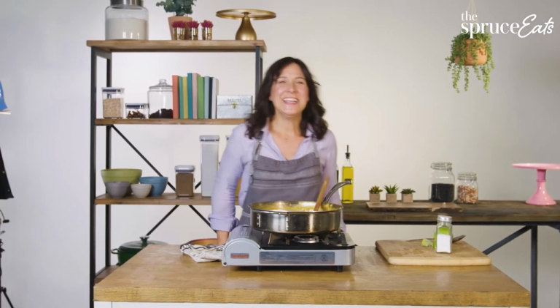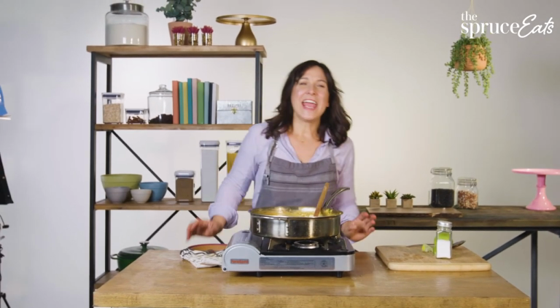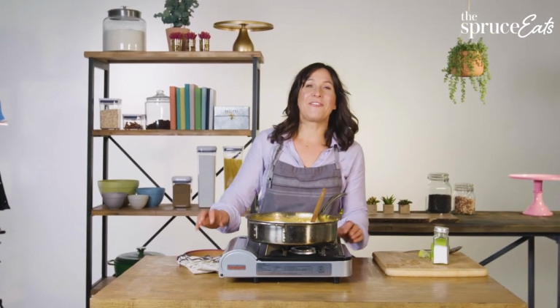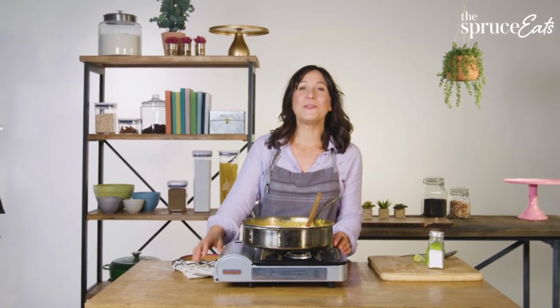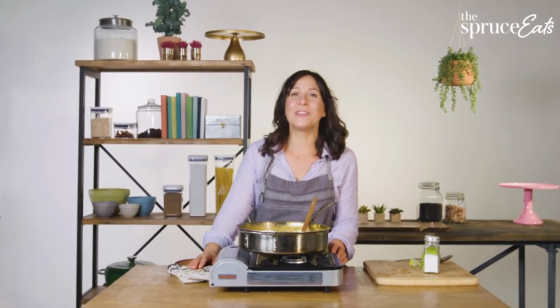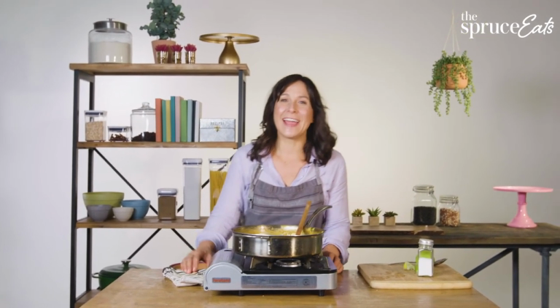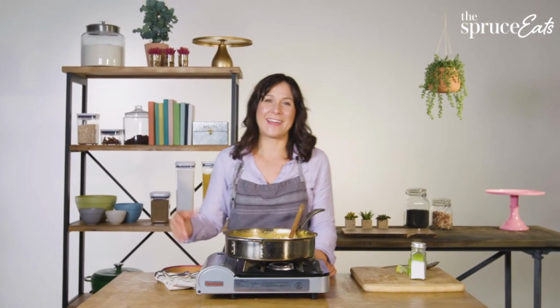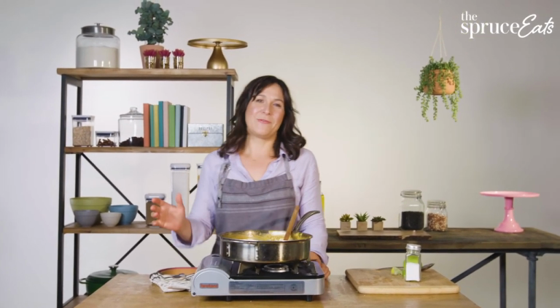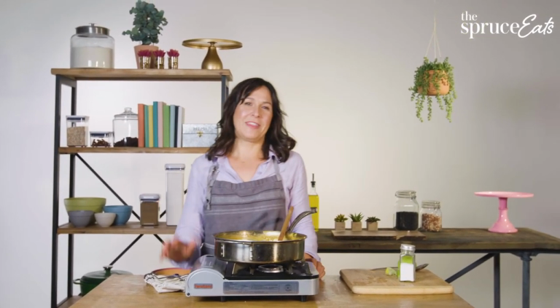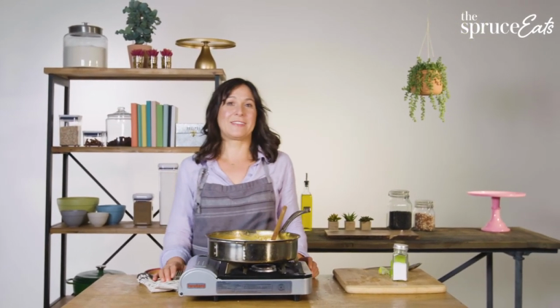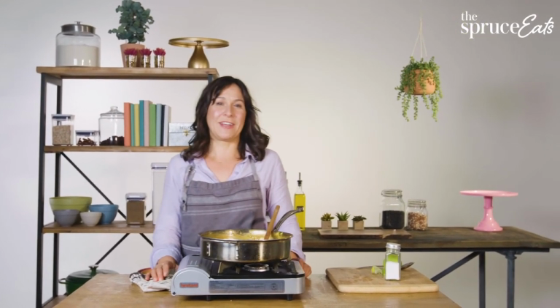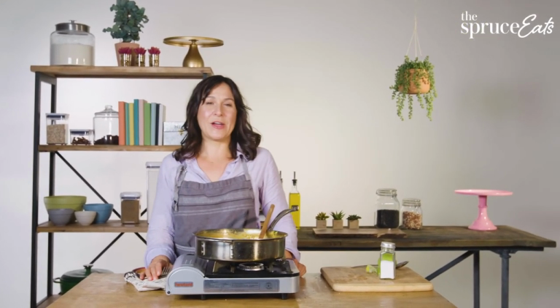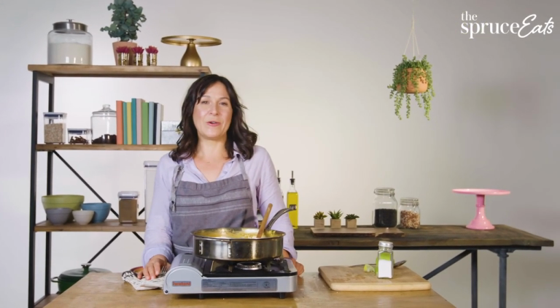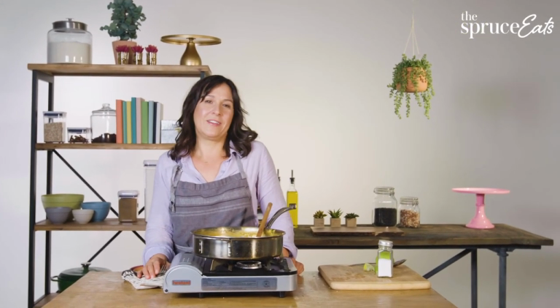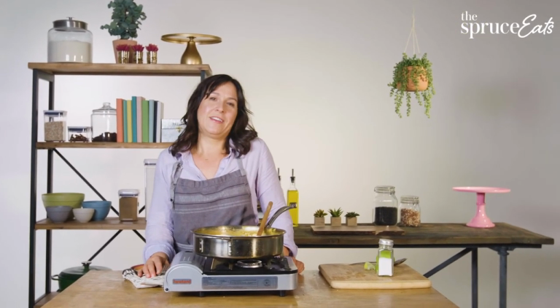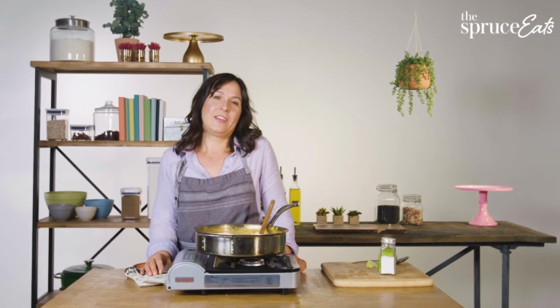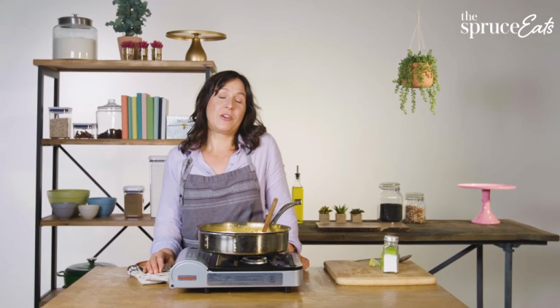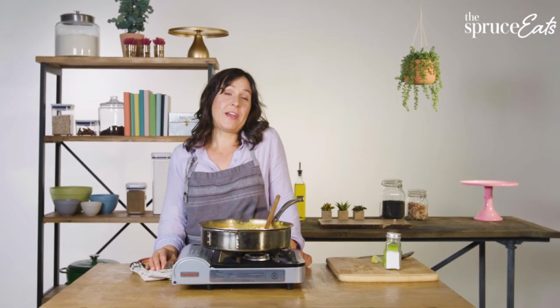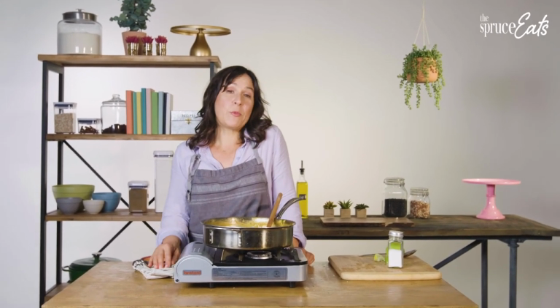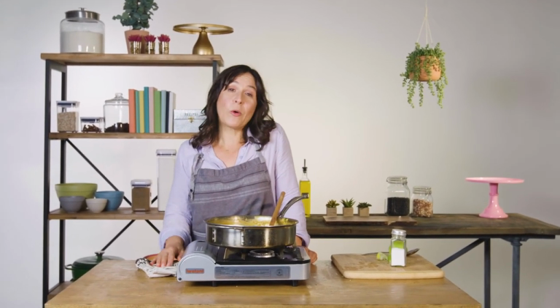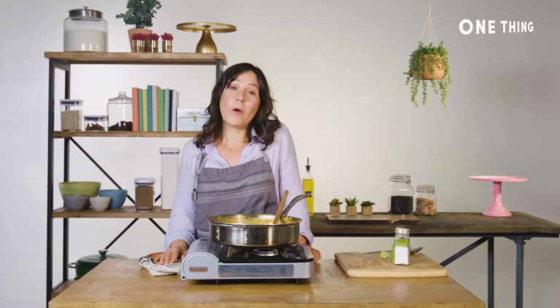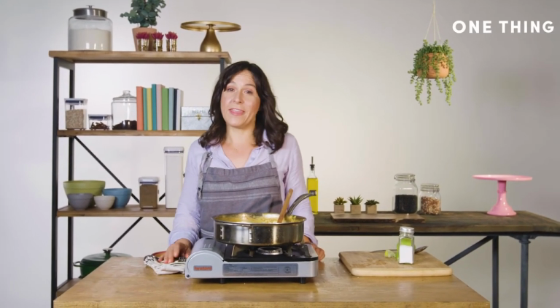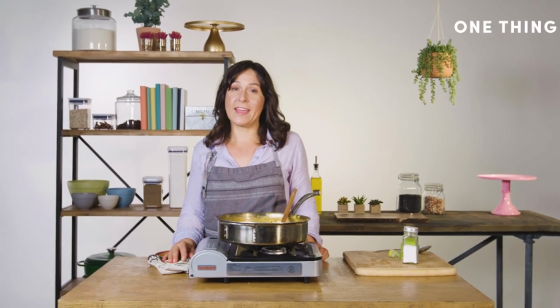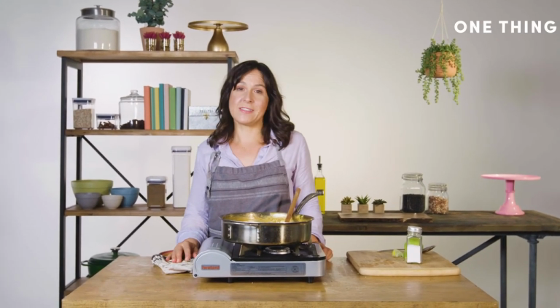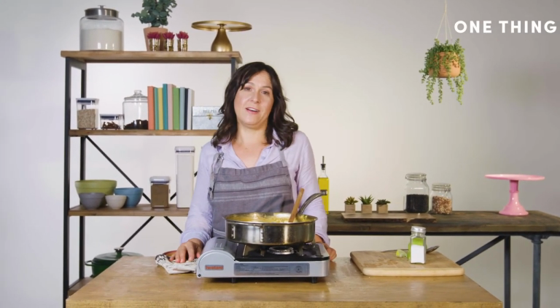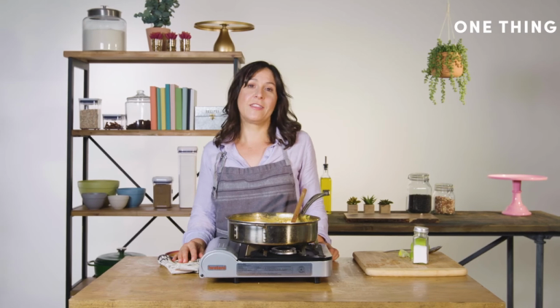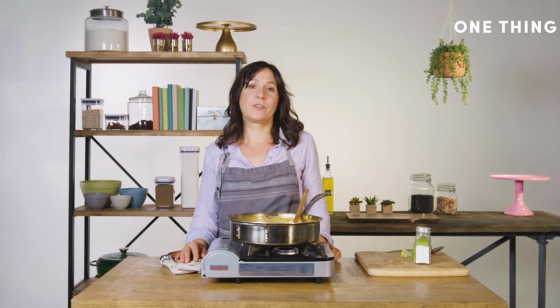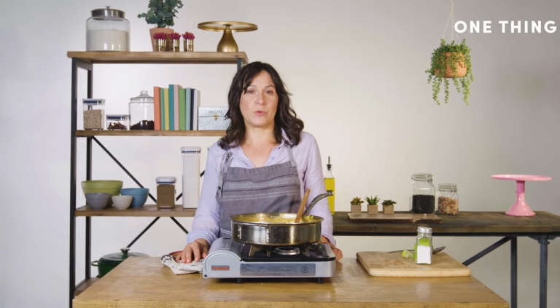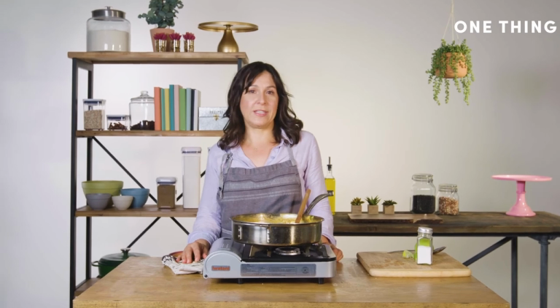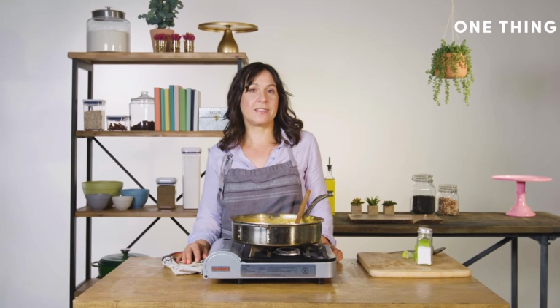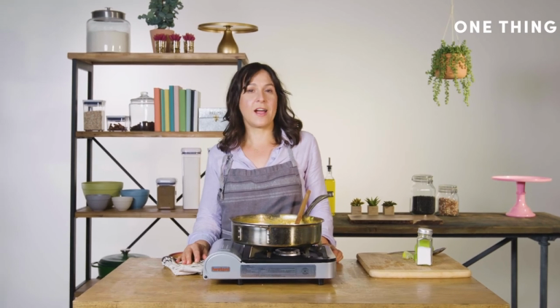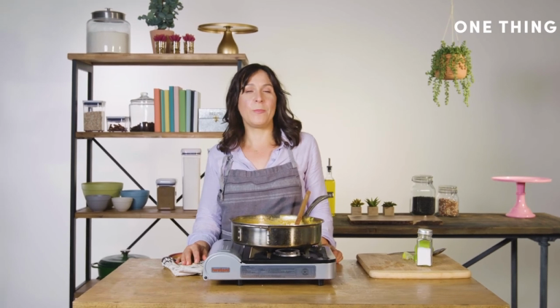If you like this video, you can find more One Things on thespreeseeds.com.